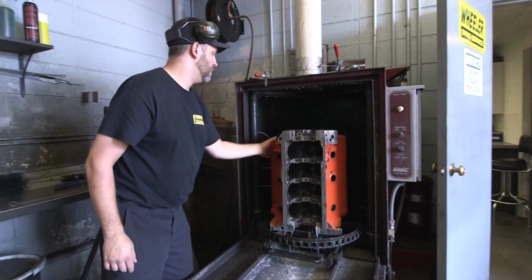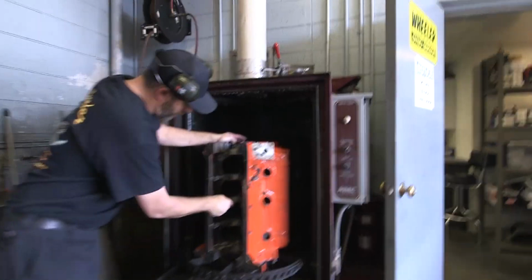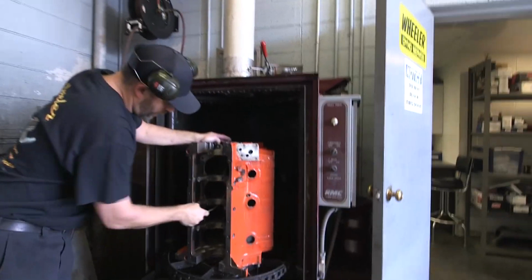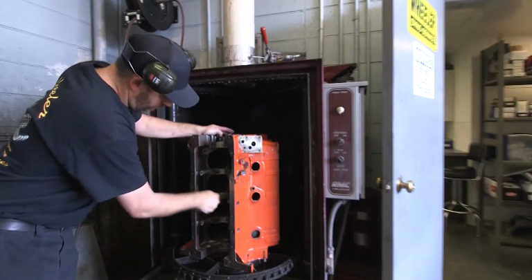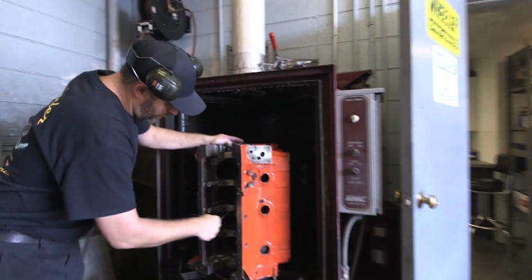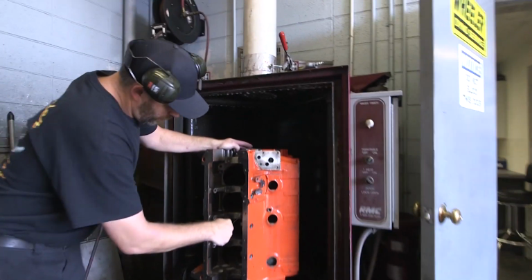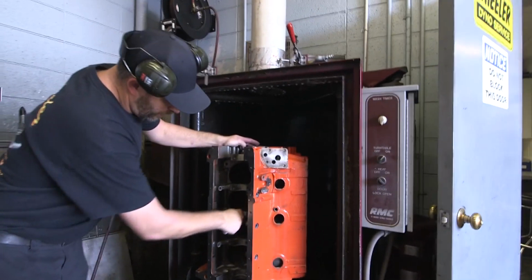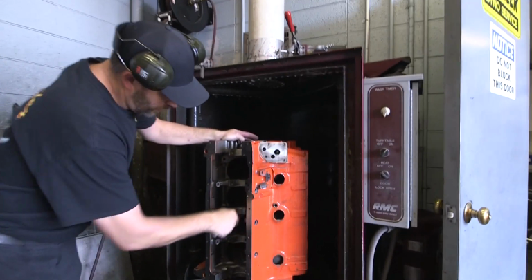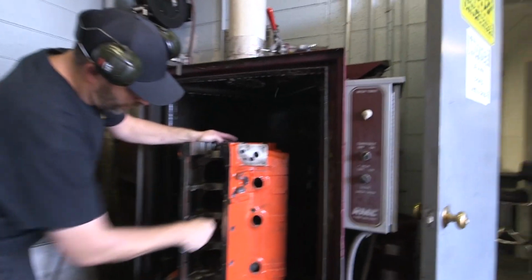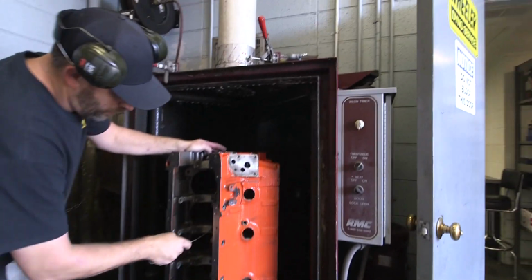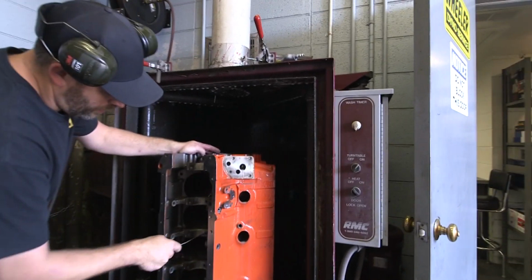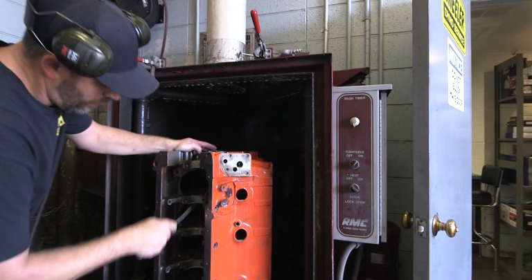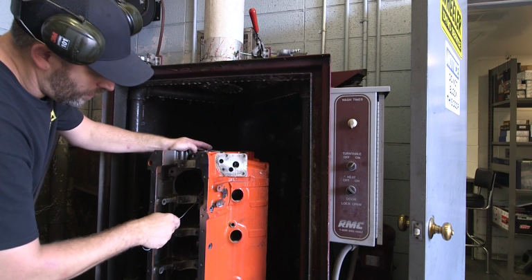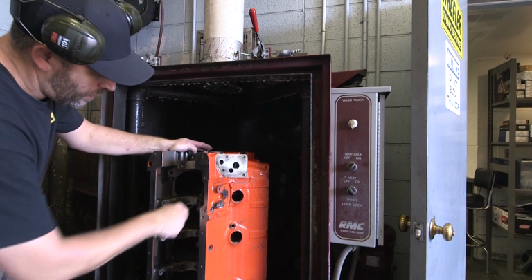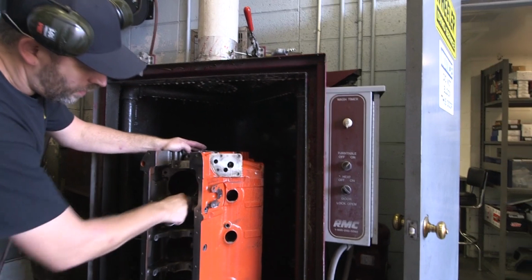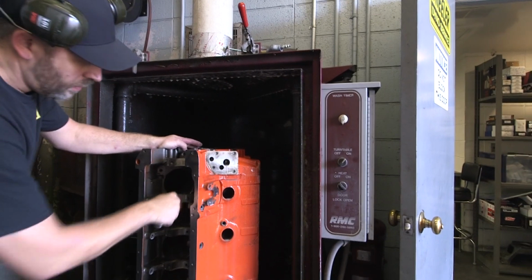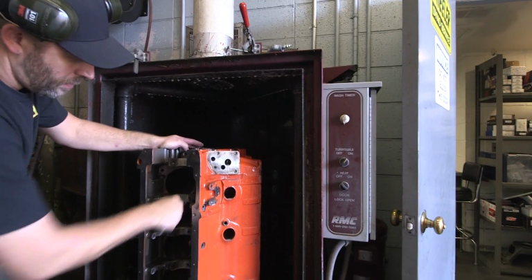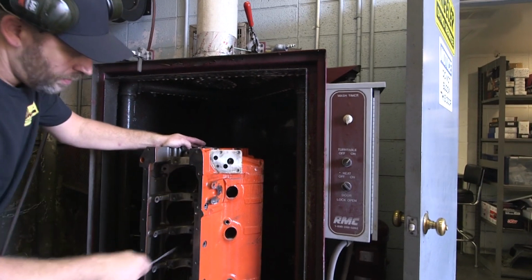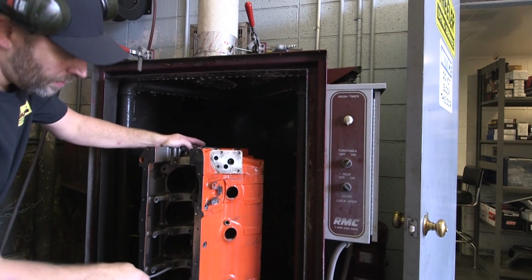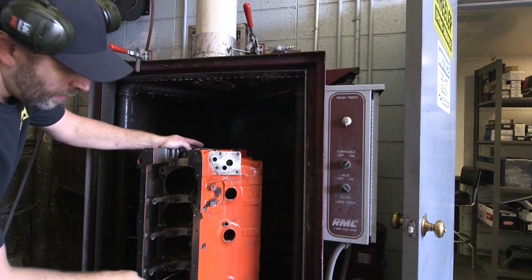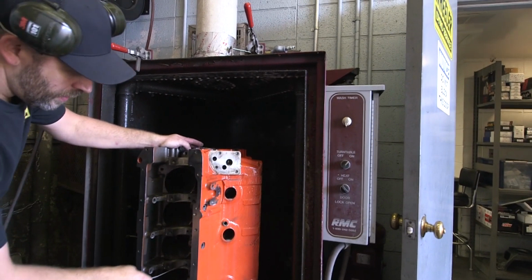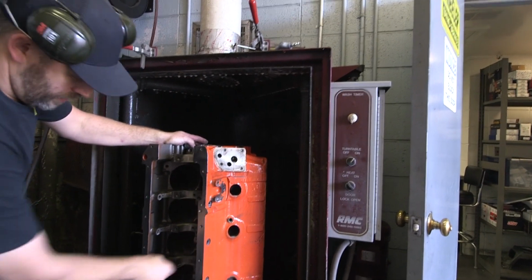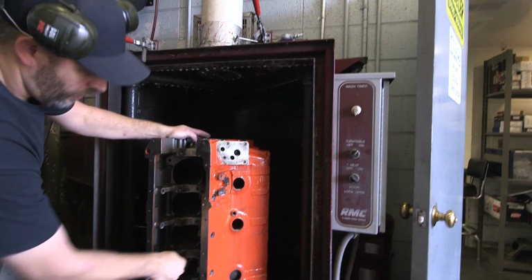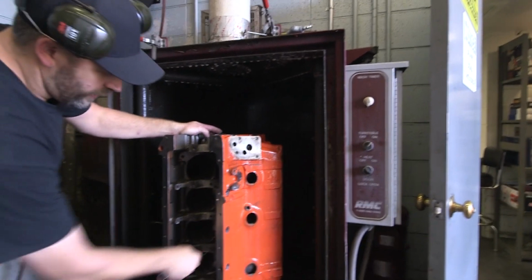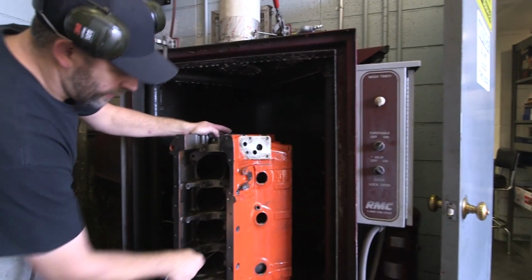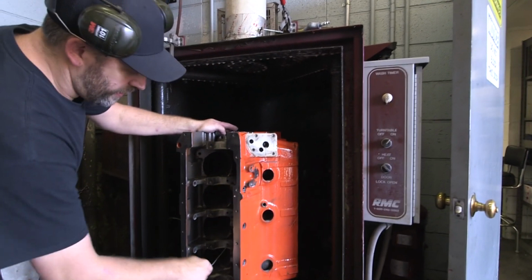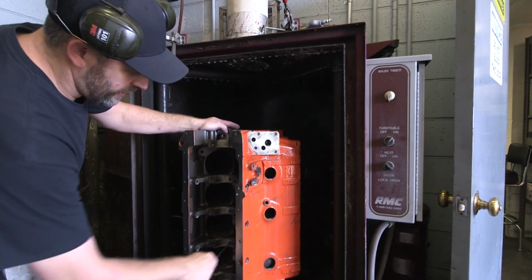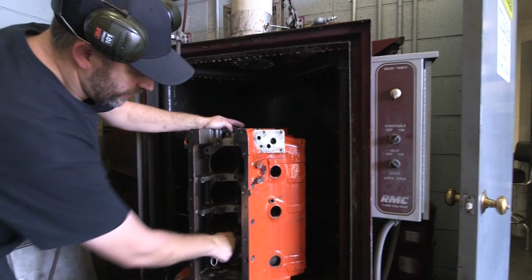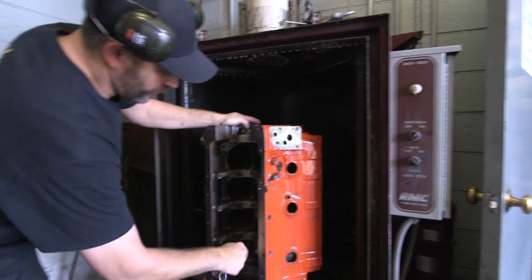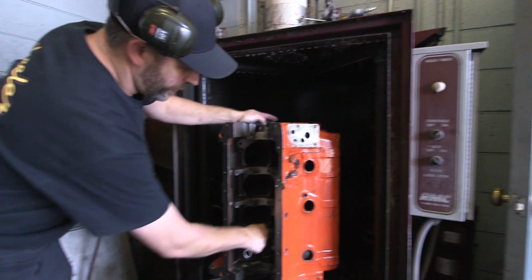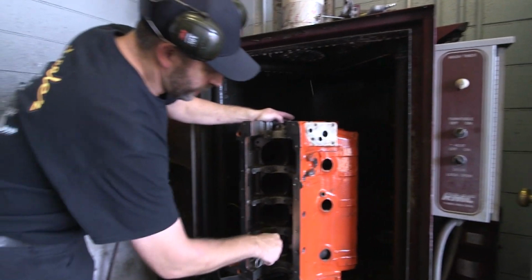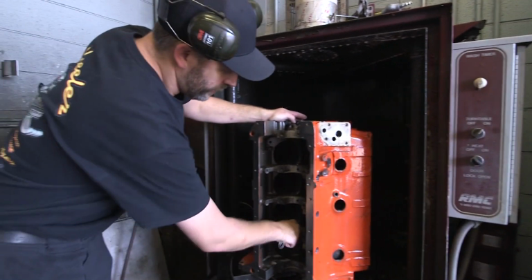Is this just water and soap or is it solvent? No, there's soap in there too.